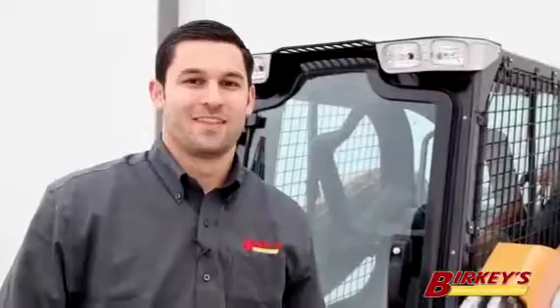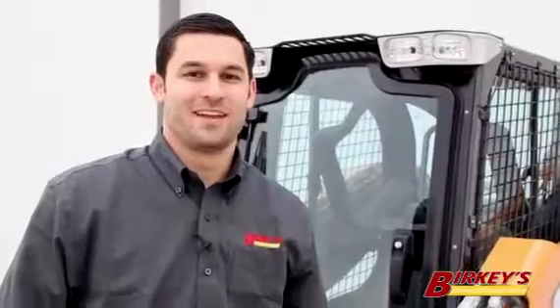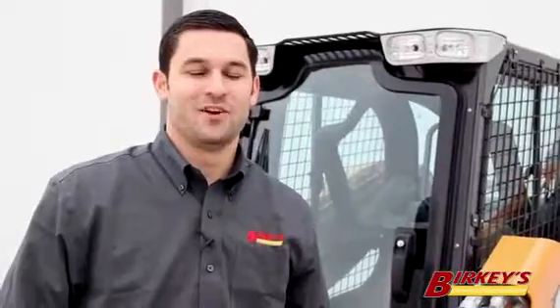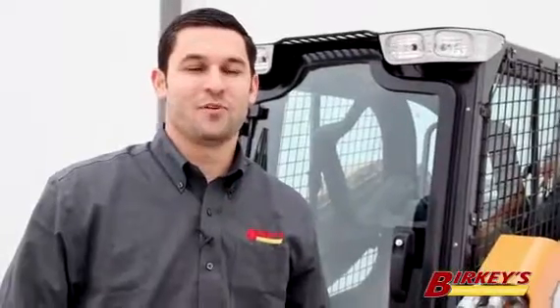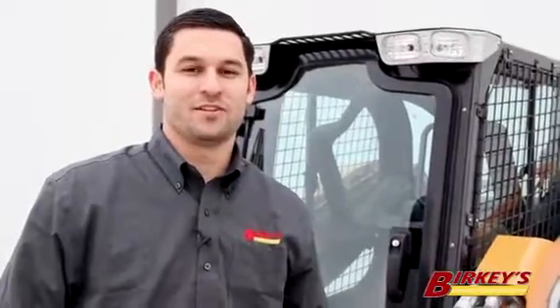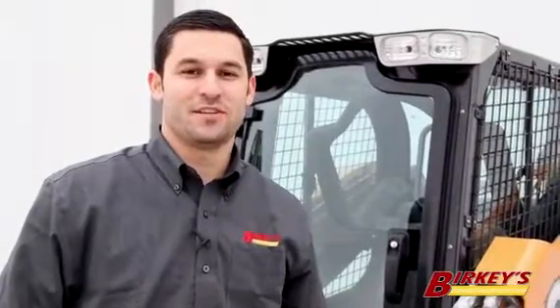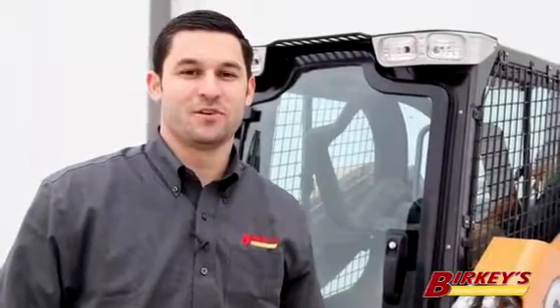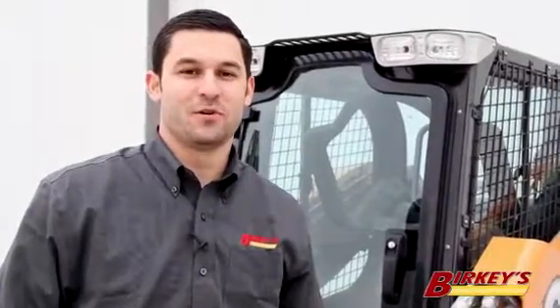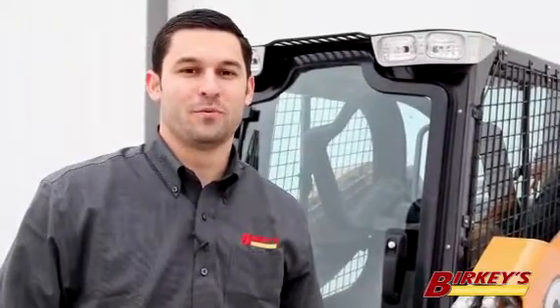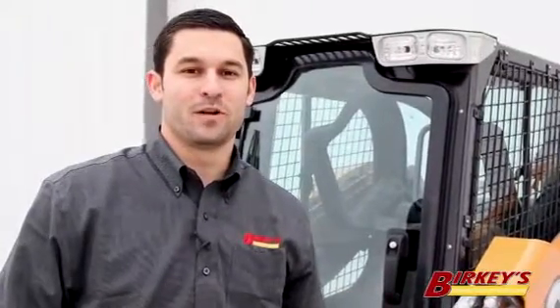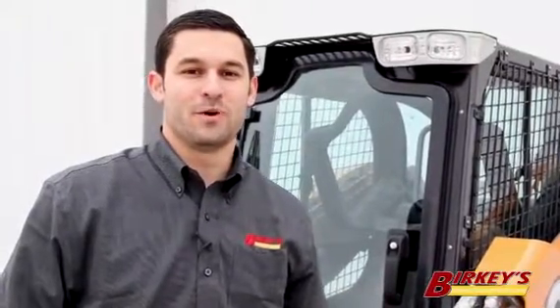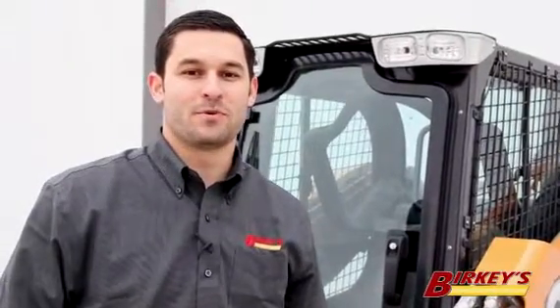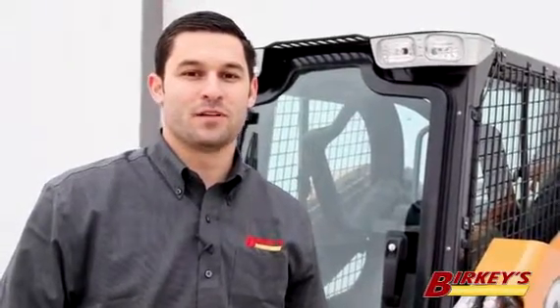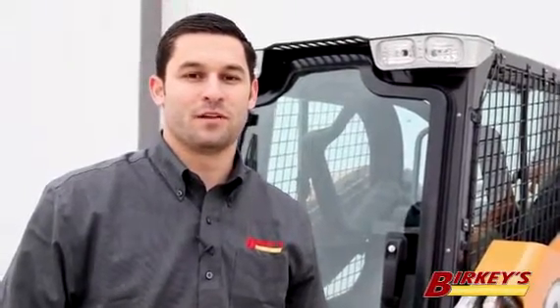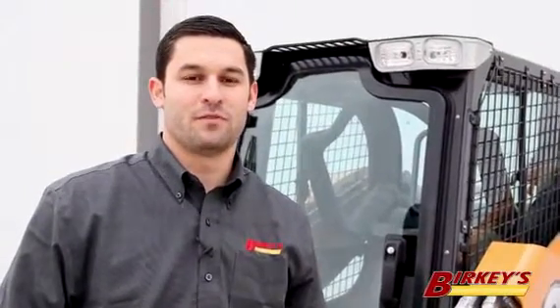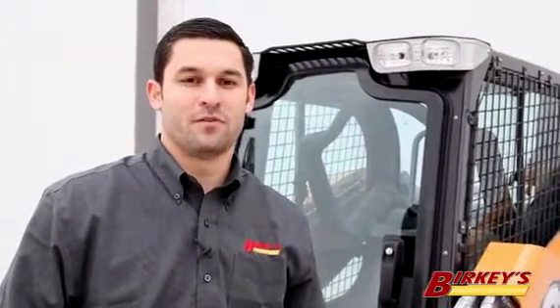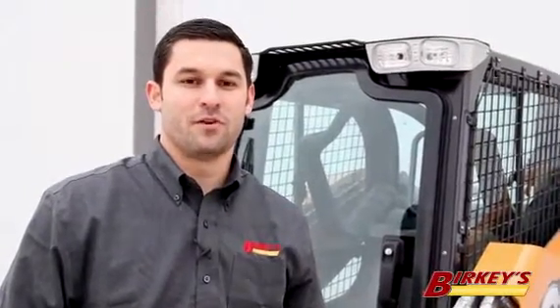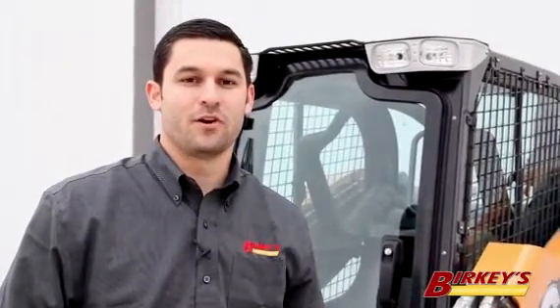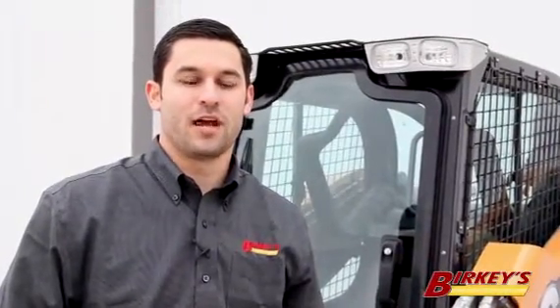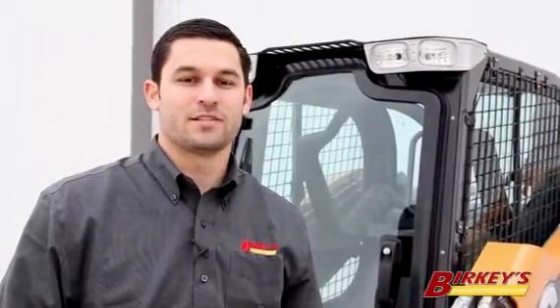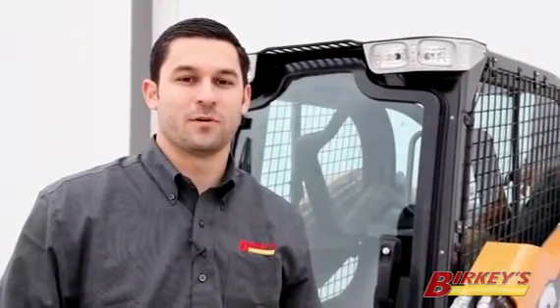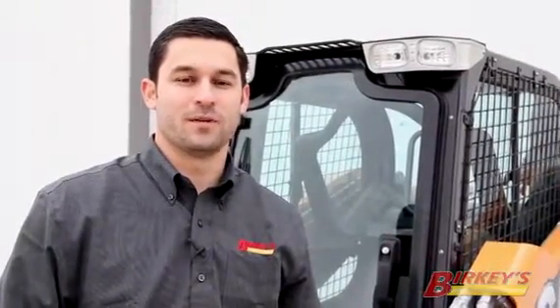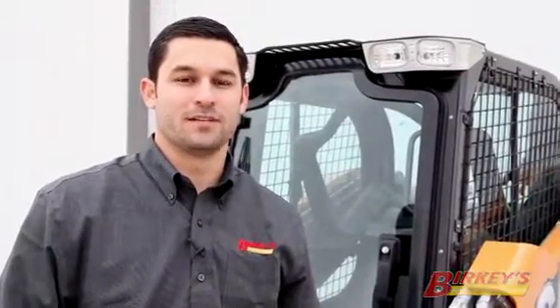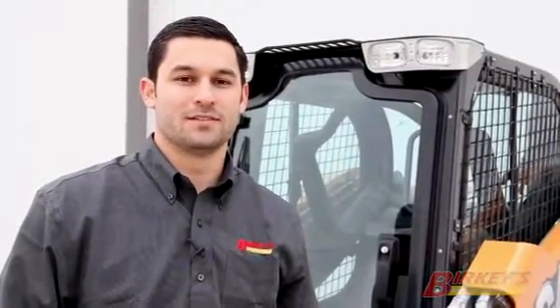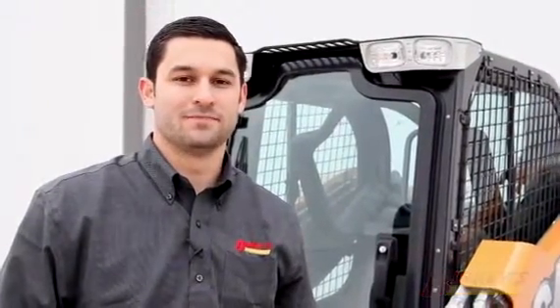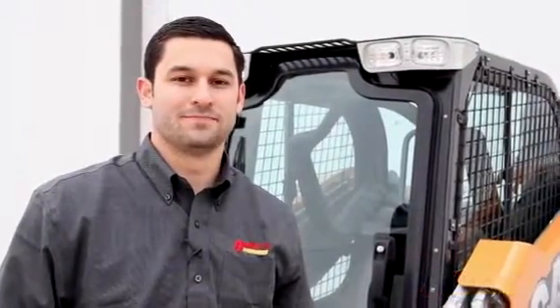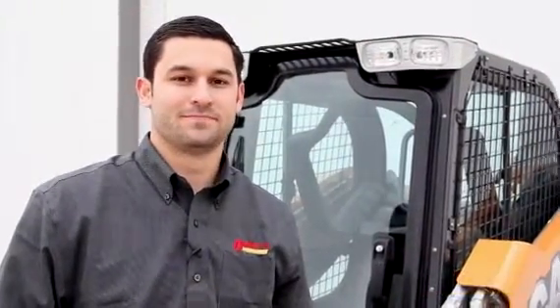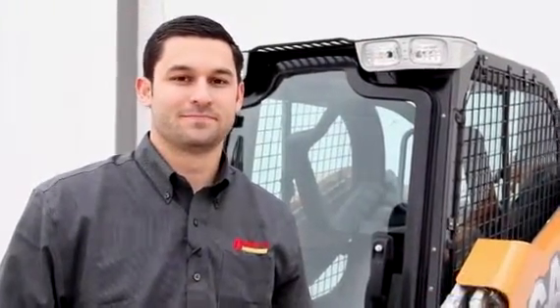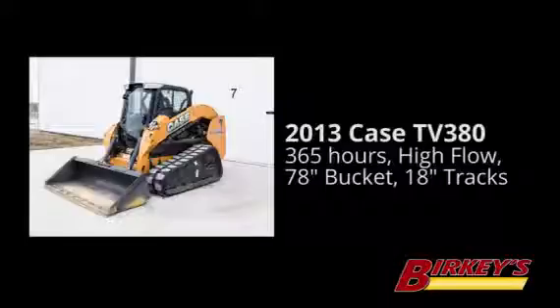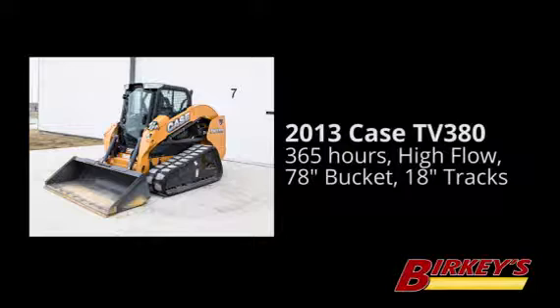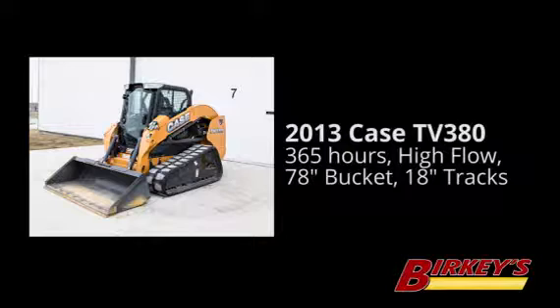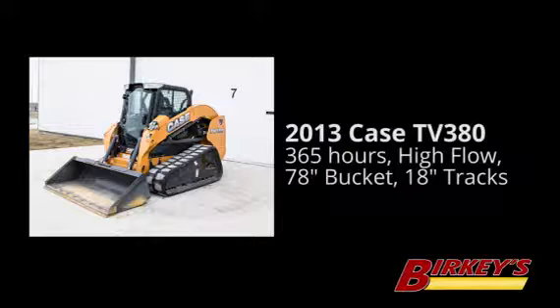Don't forget to see your local Berkey's representative for all your Case equipment needs. We'll see you next time.